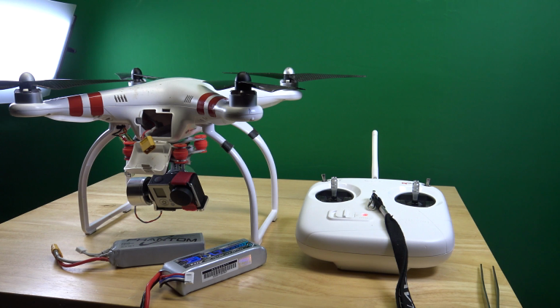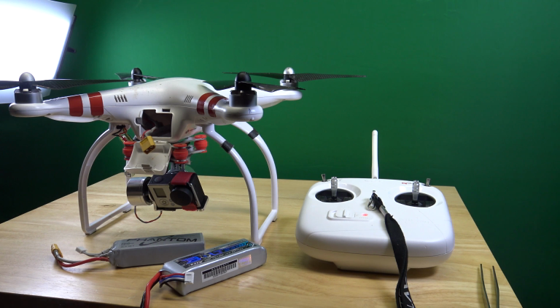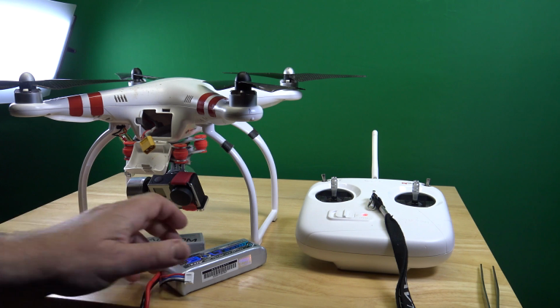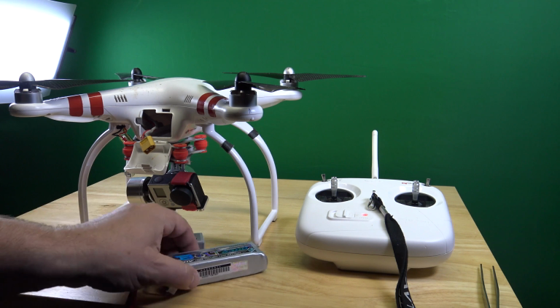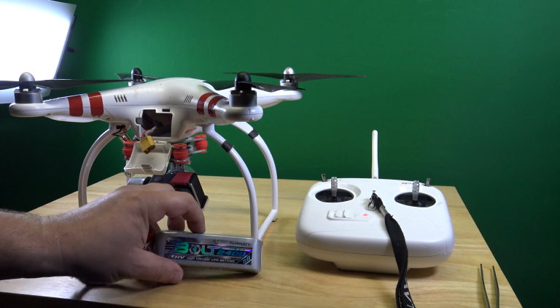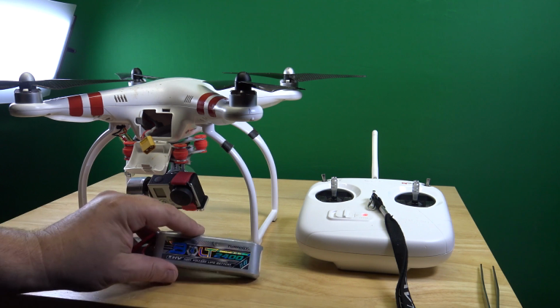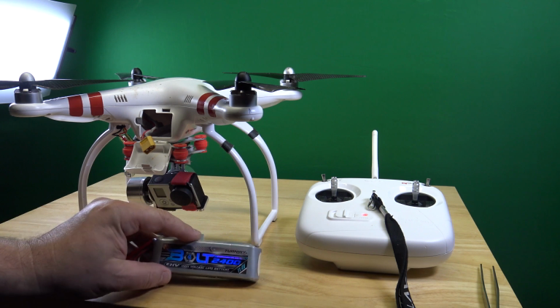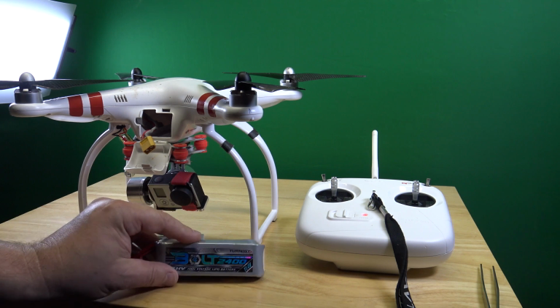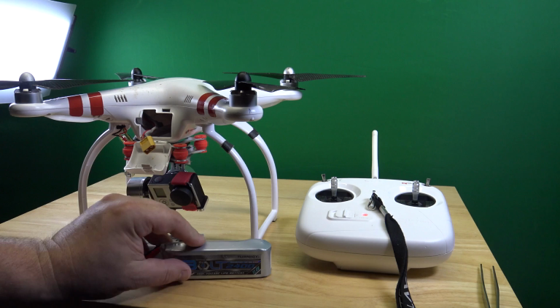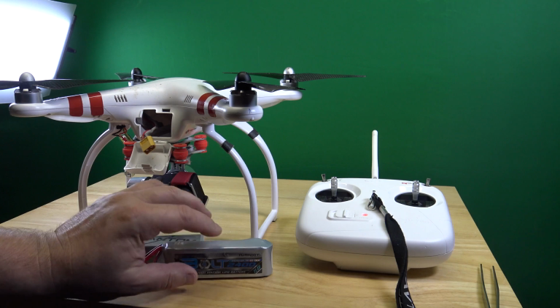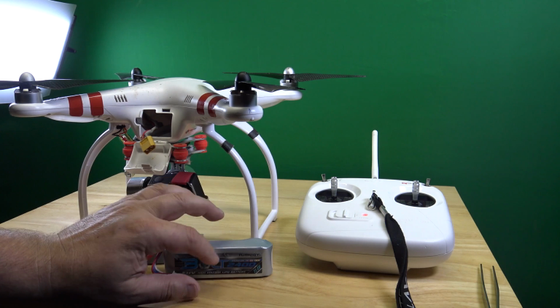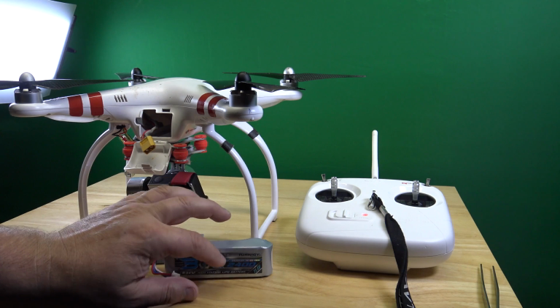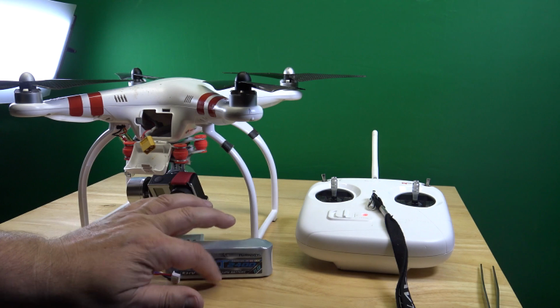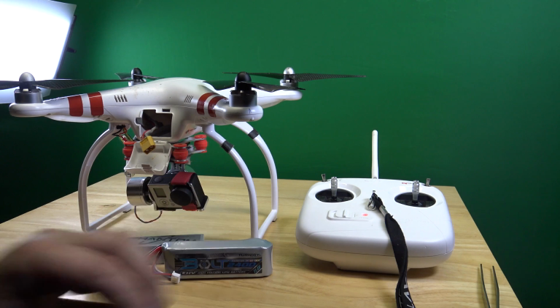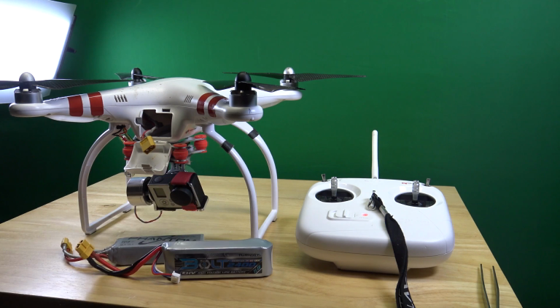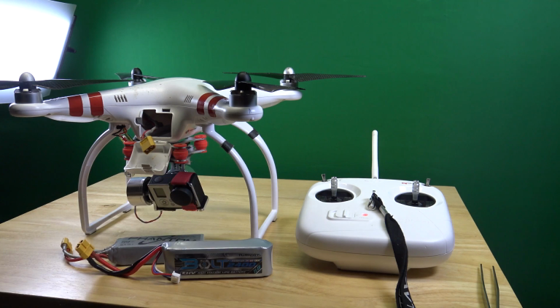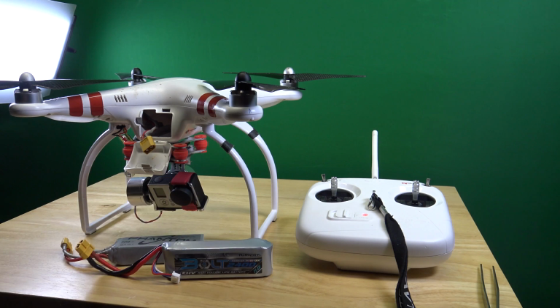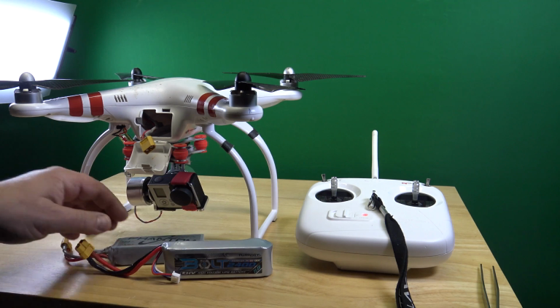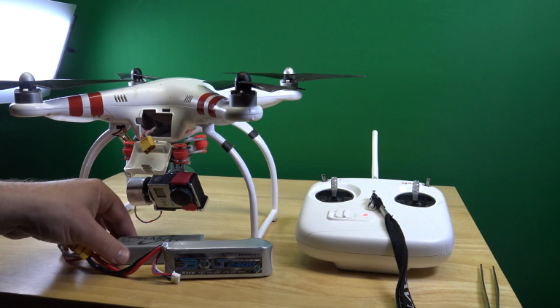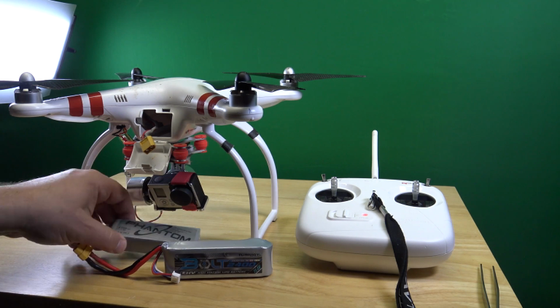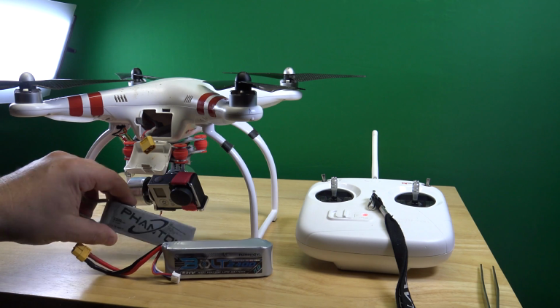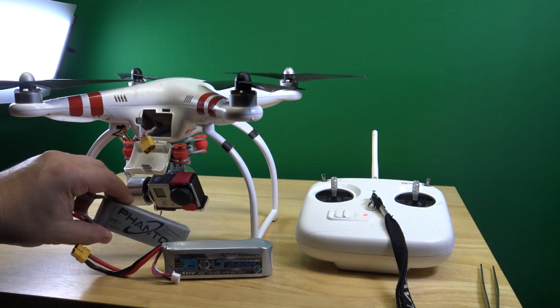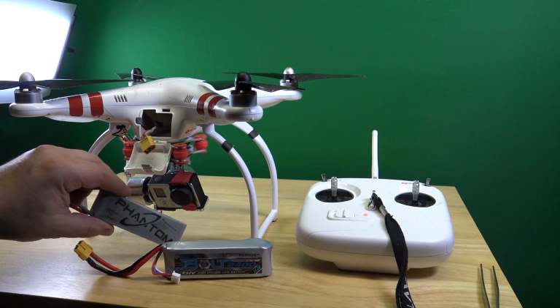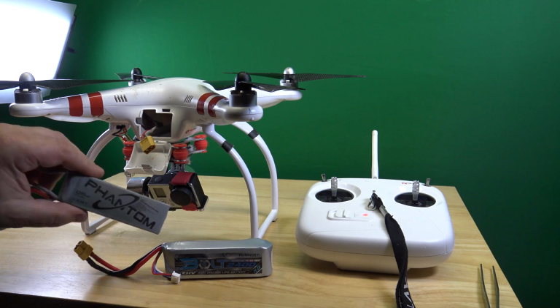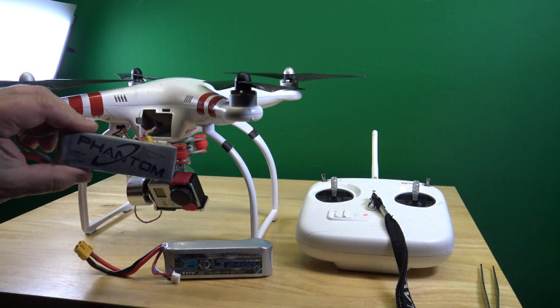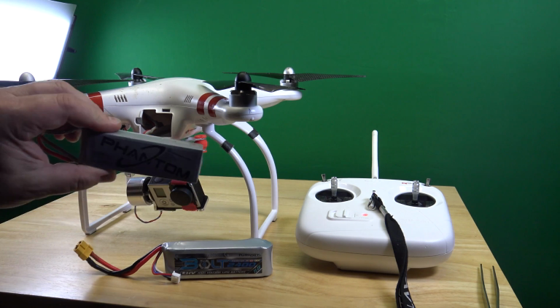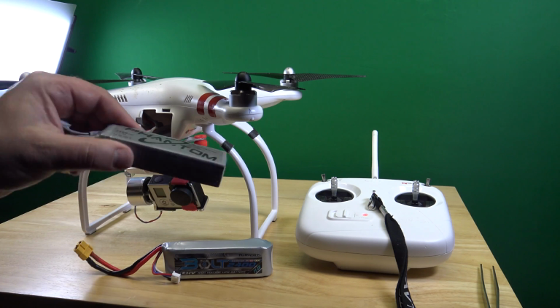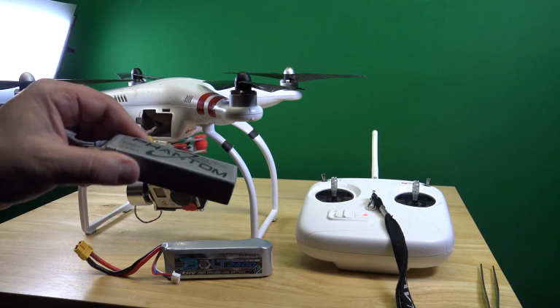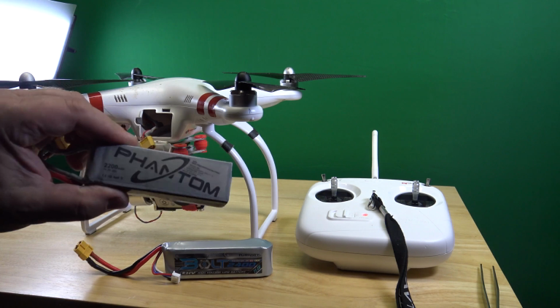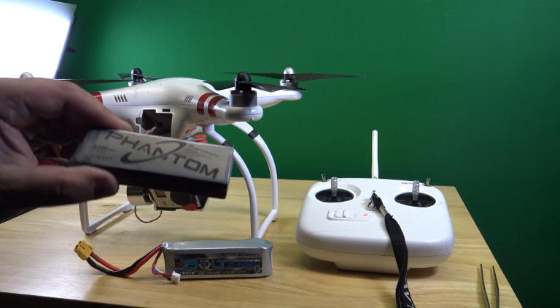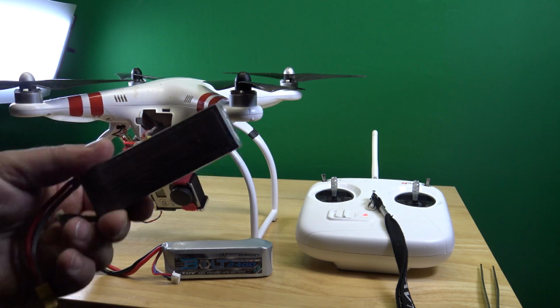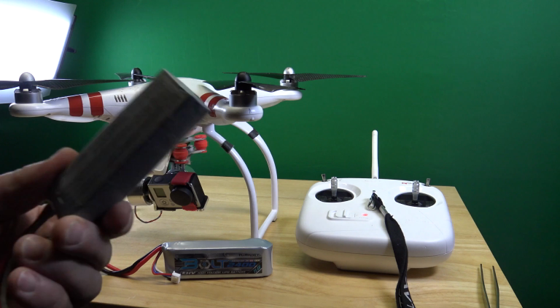All I can say is that this works. That's a good battery, and they do get old.